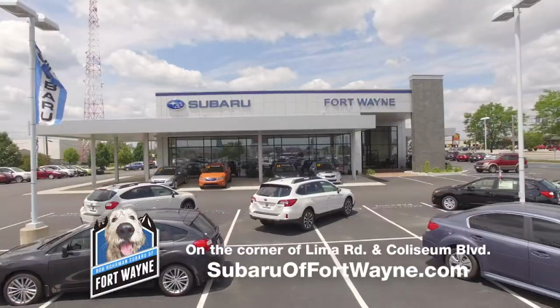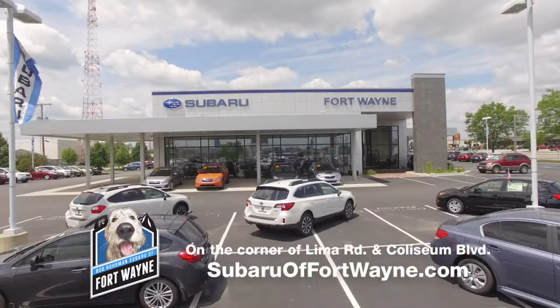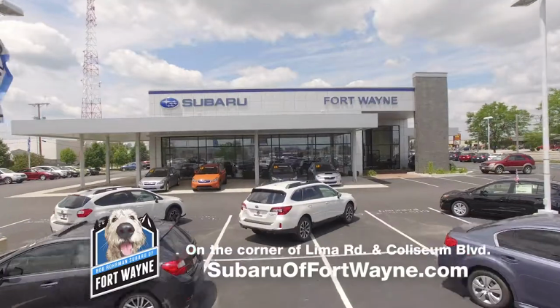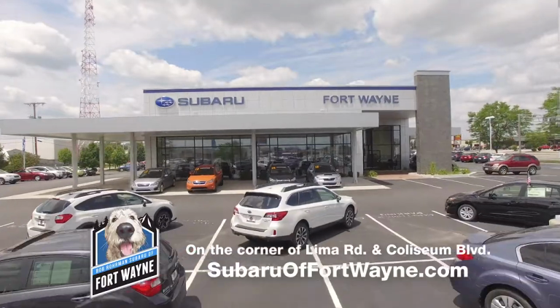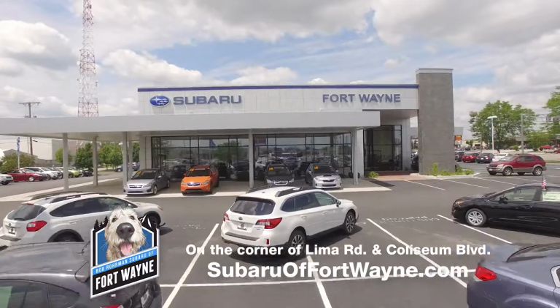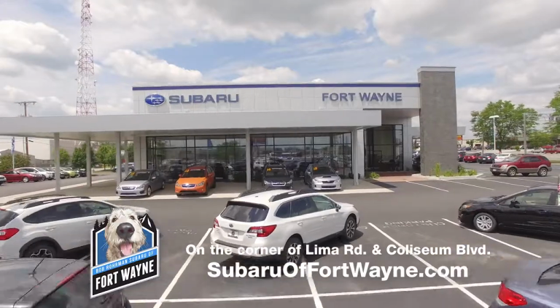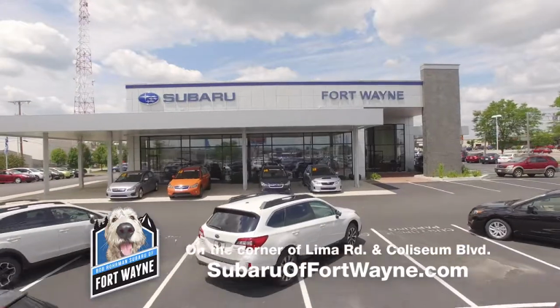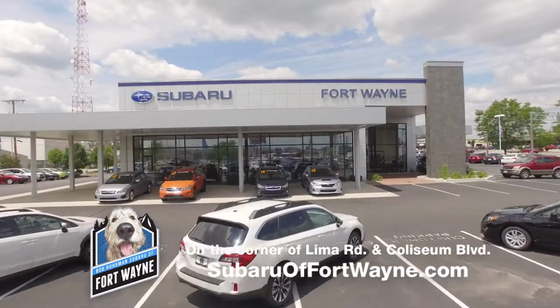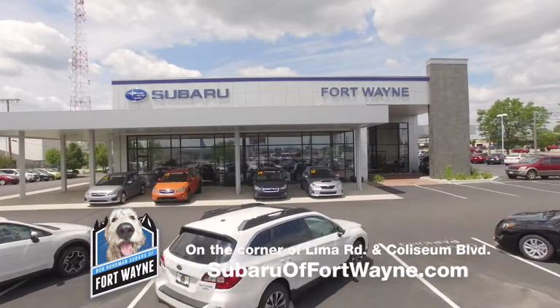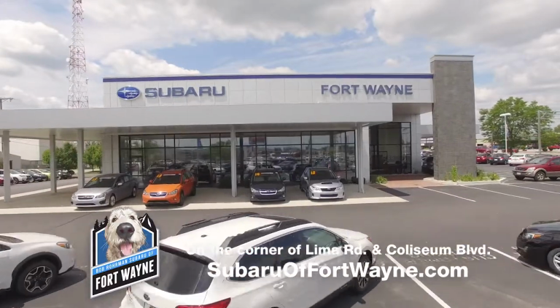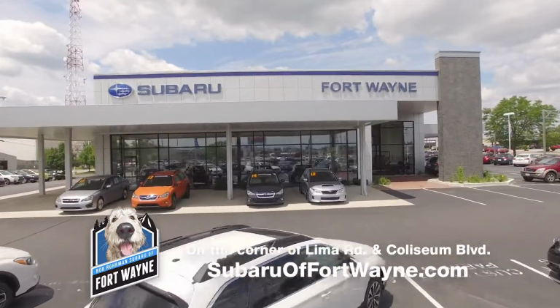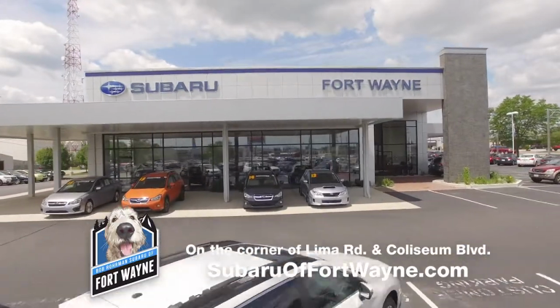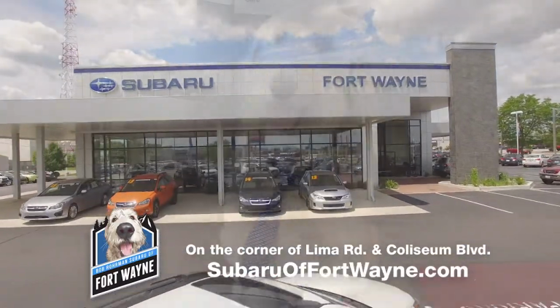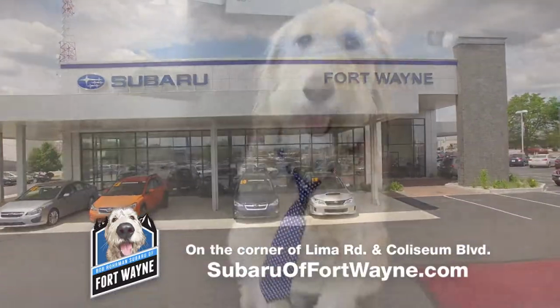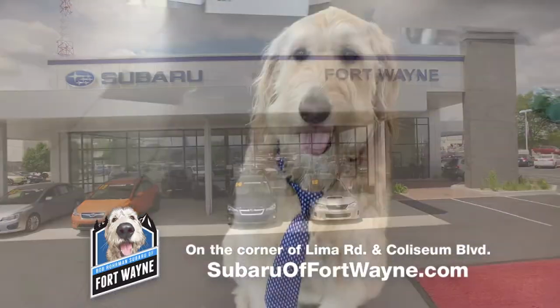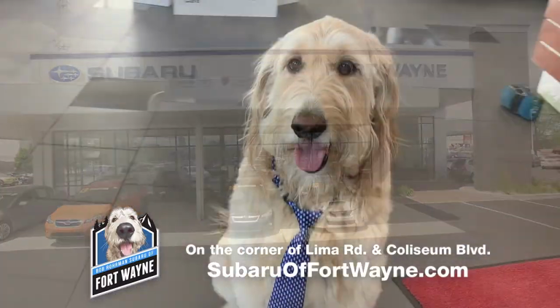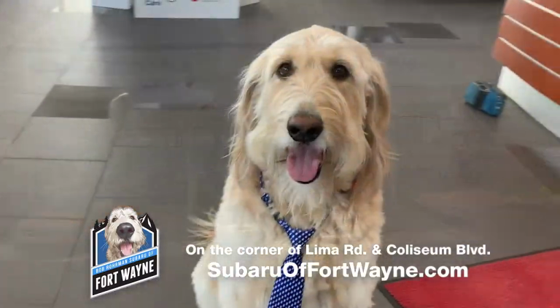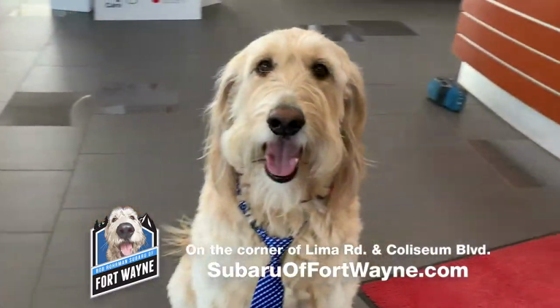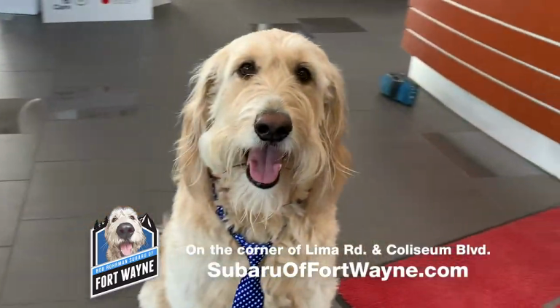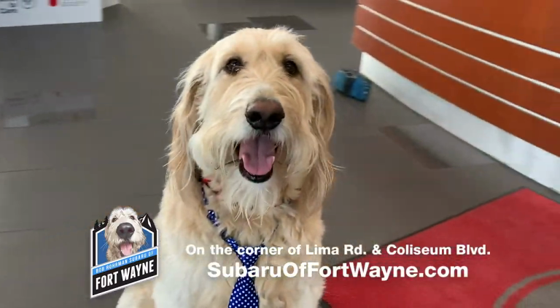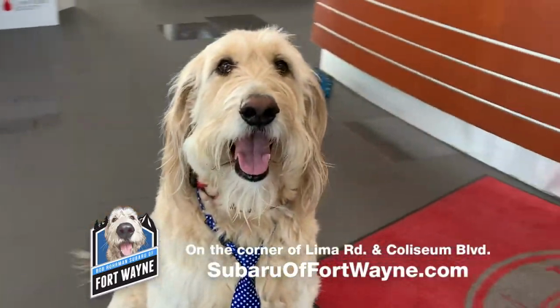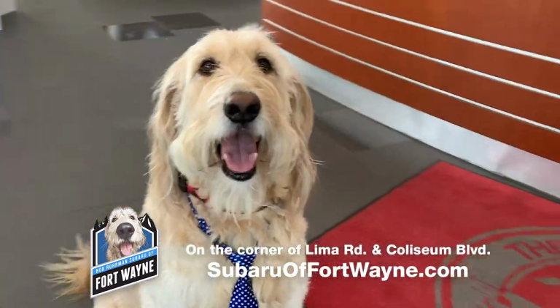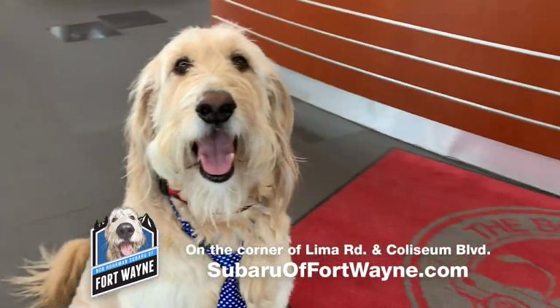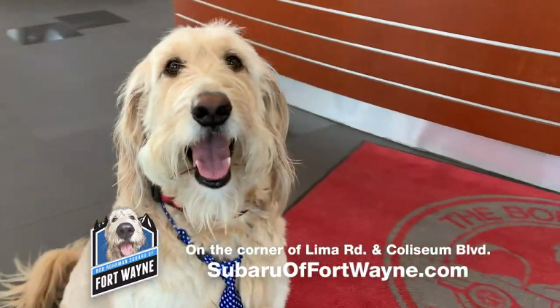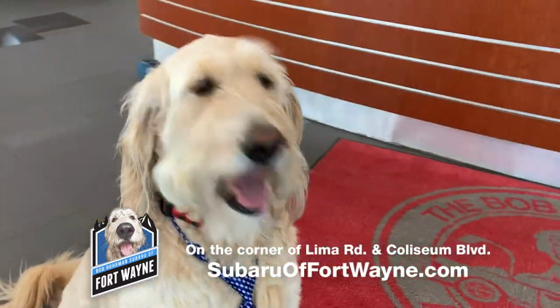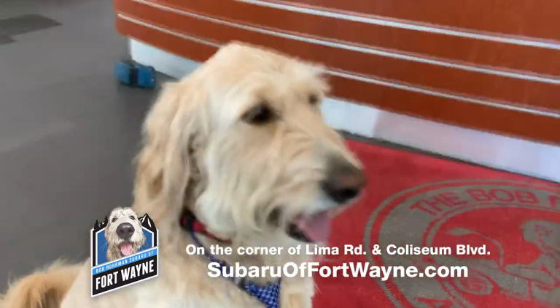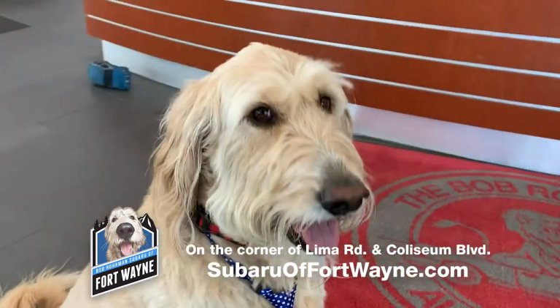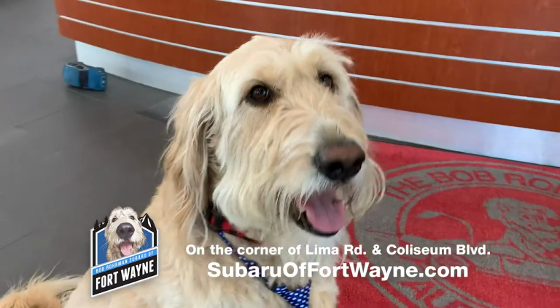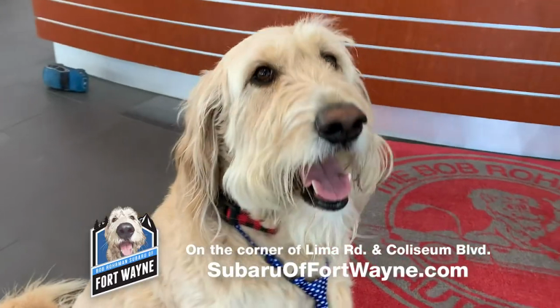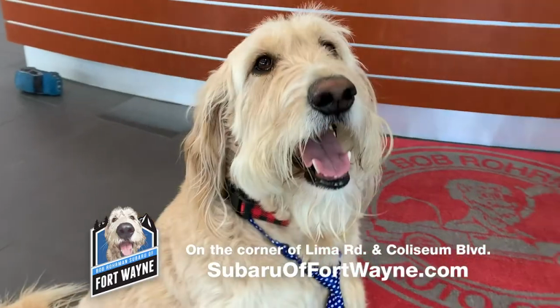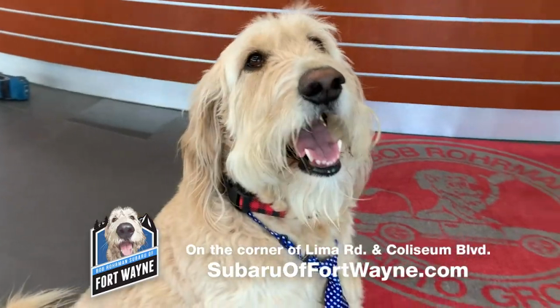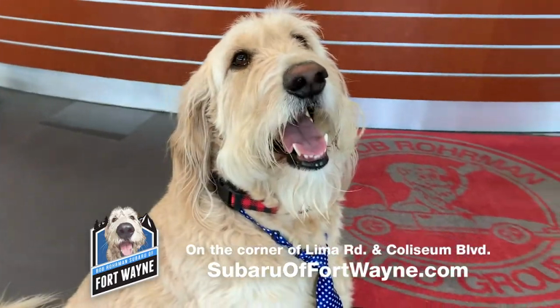This video is brought to you by Bob Rohrman Subaru of Fort Wayne. Find us online at Subaruoffortwayne.com.